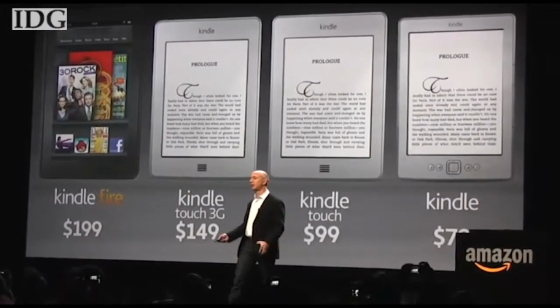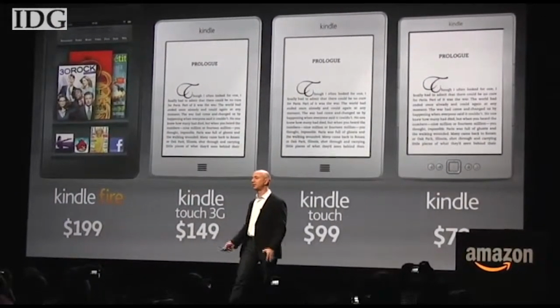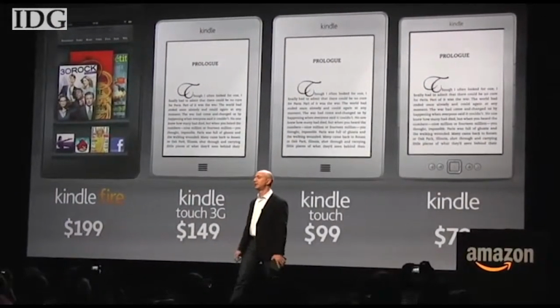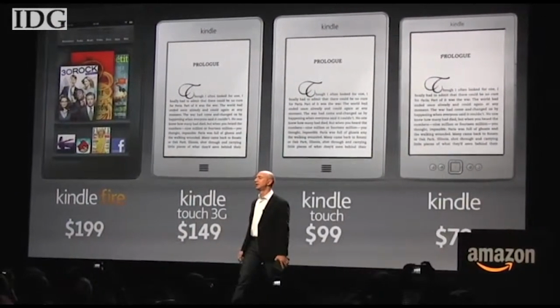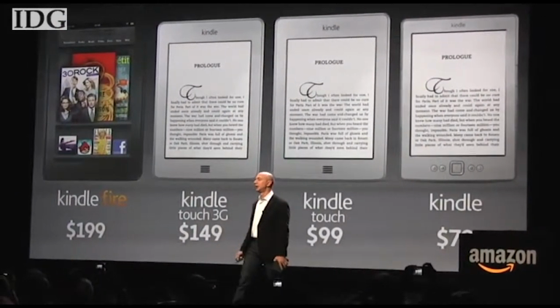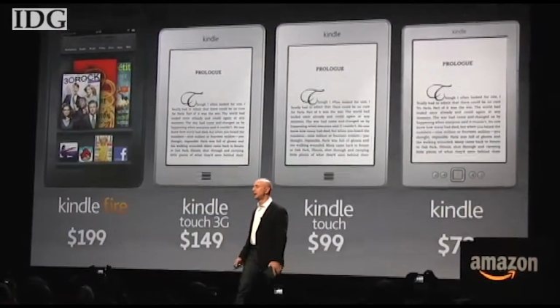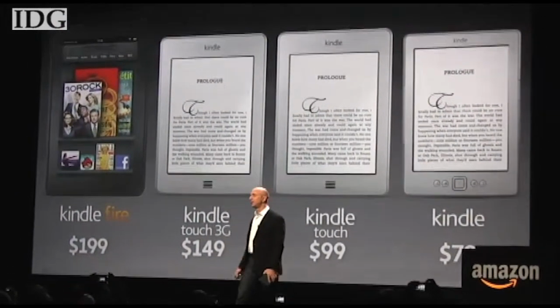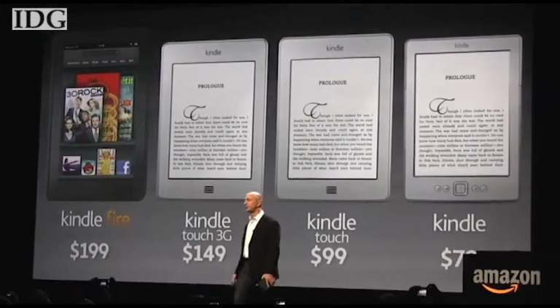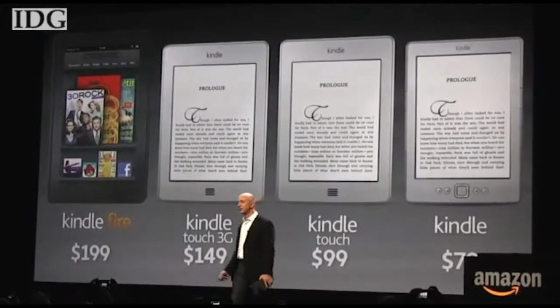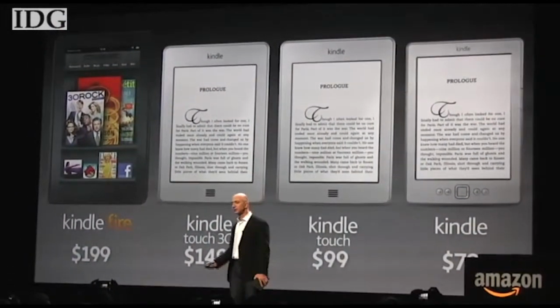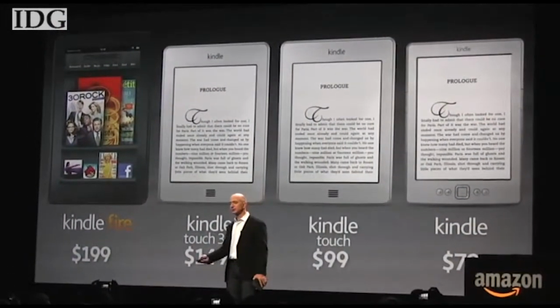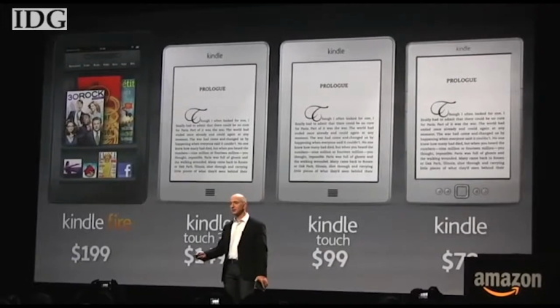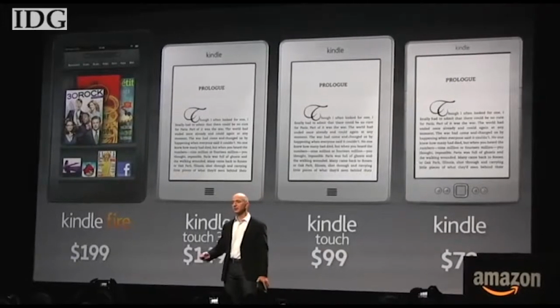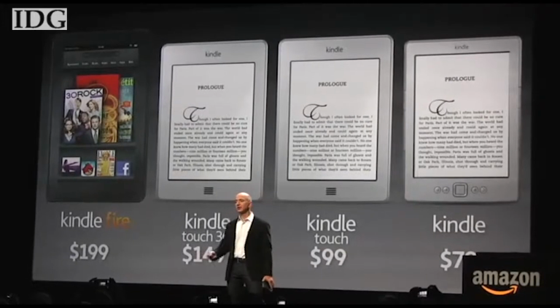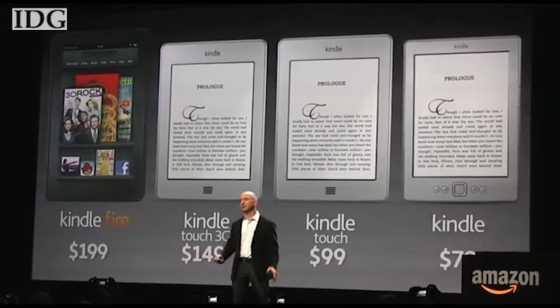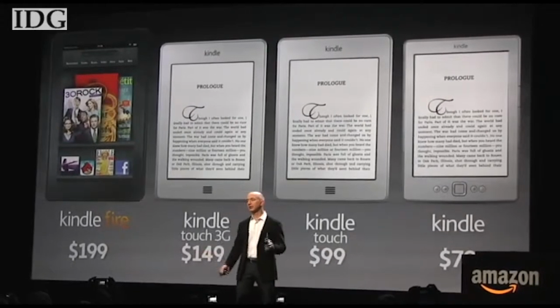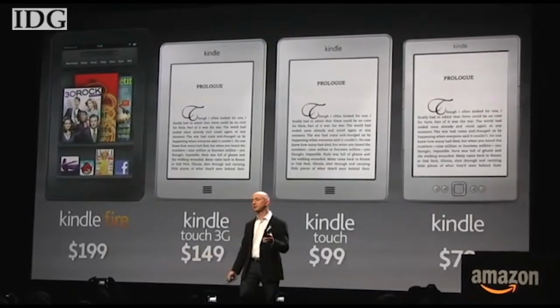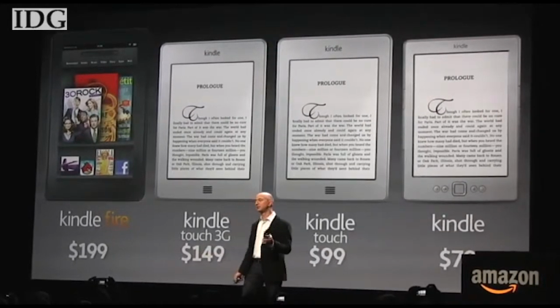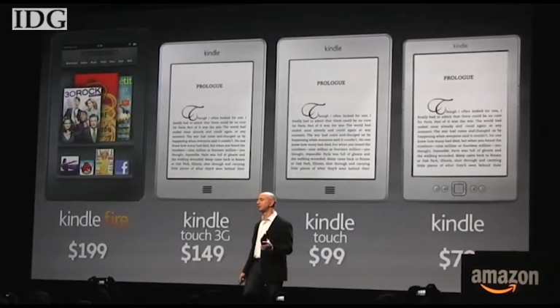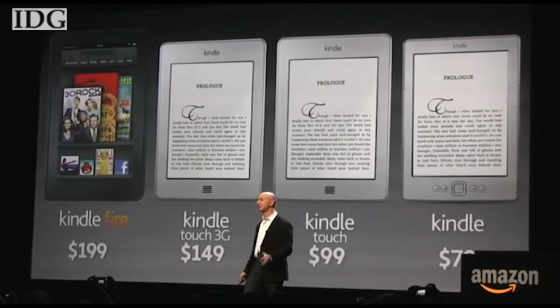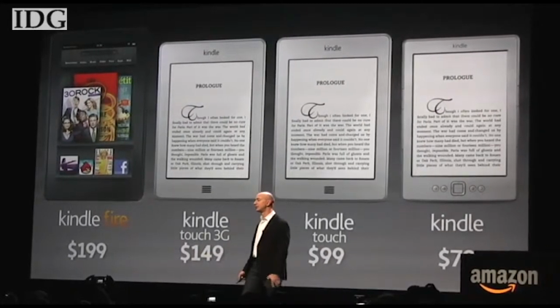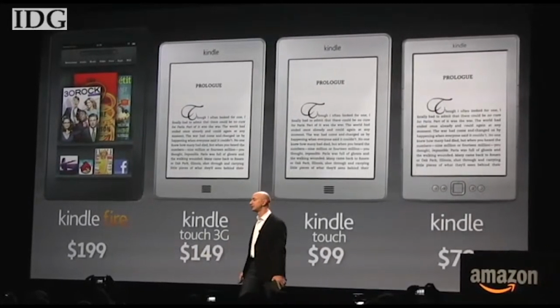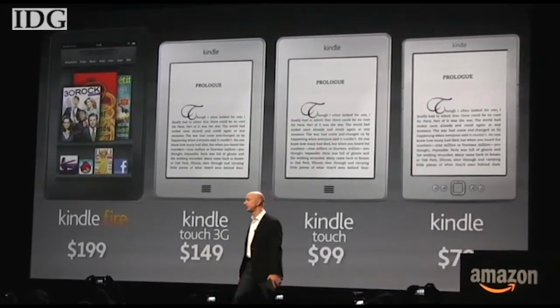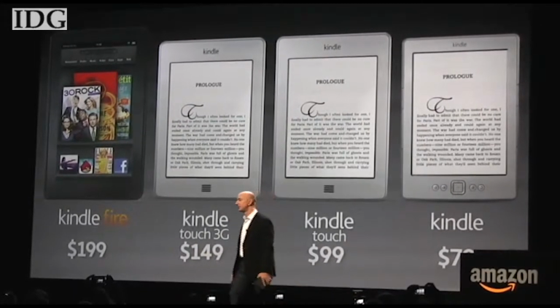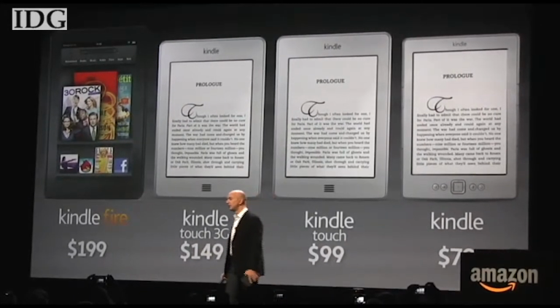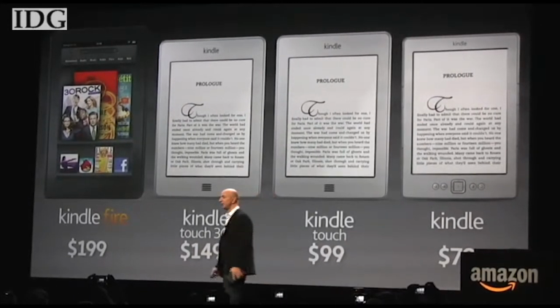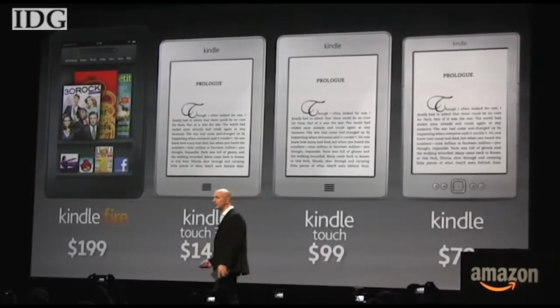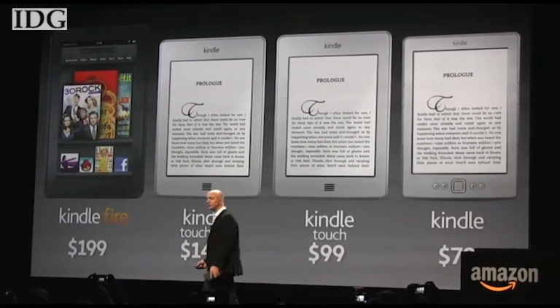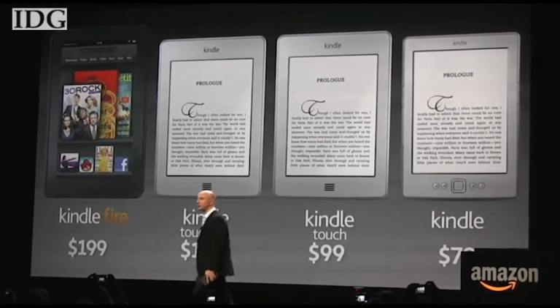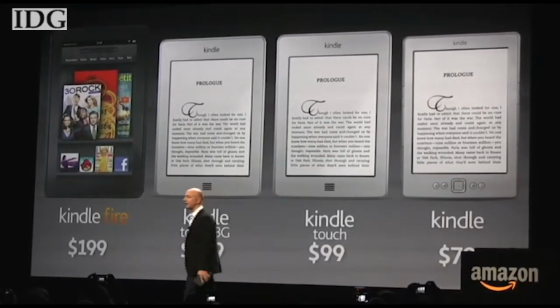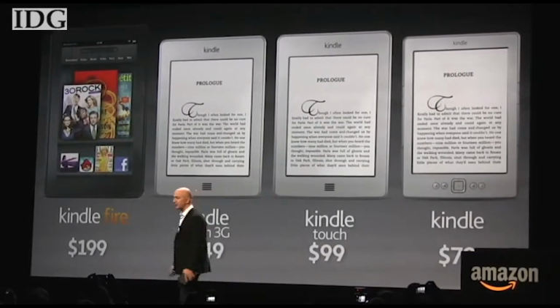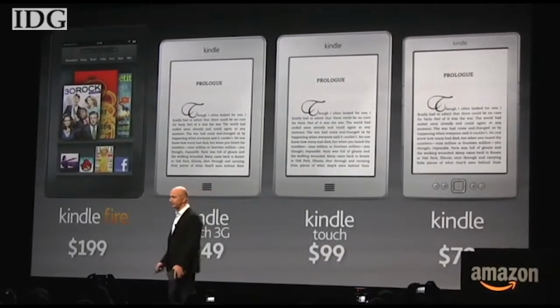The Kindle Touch will ship on November 21st. With reporting by Agam Shah and Luke Essers, I'm Nick Barber, IDG News Service.